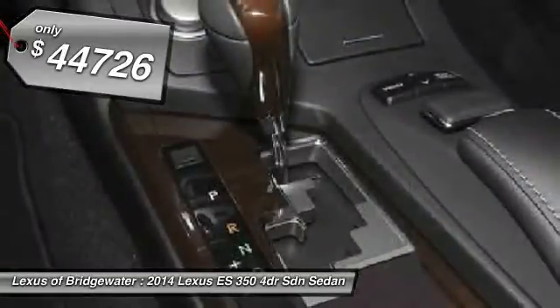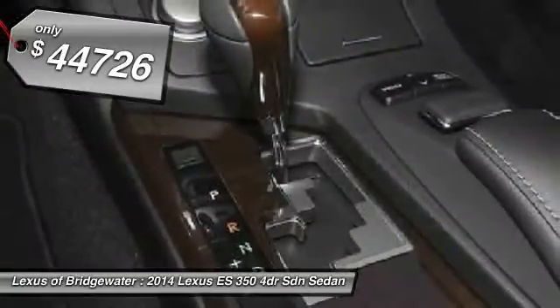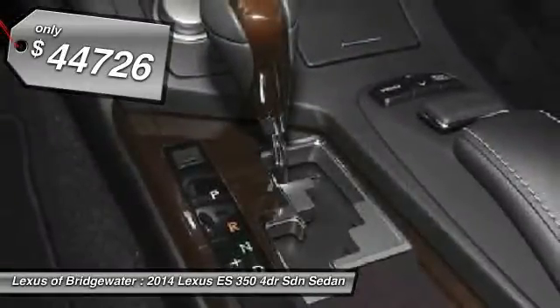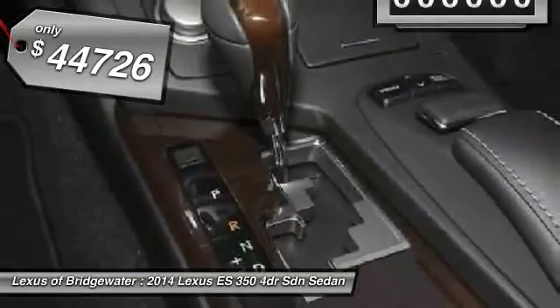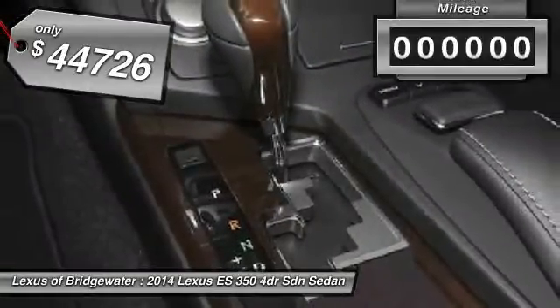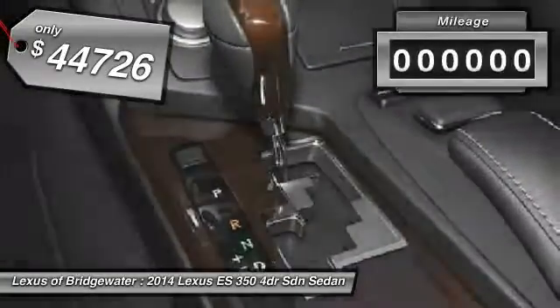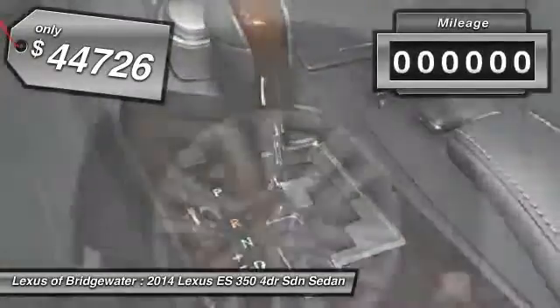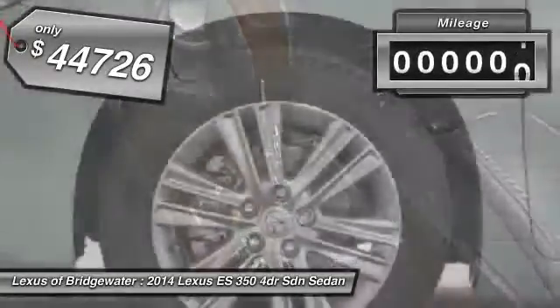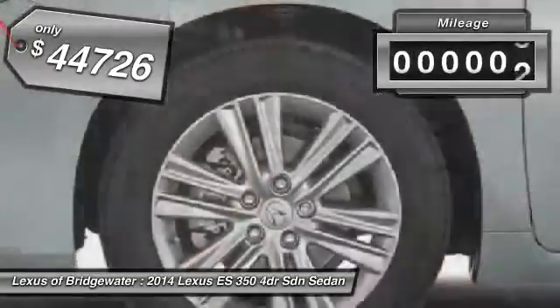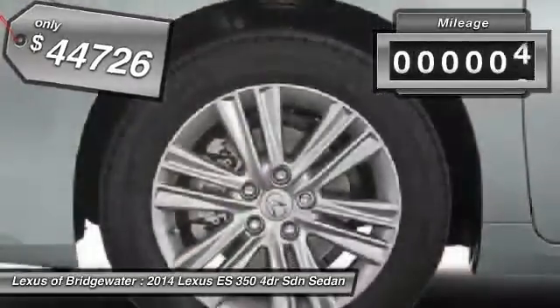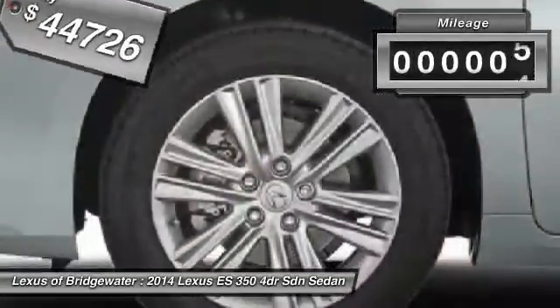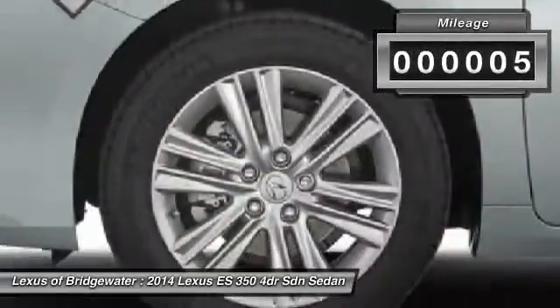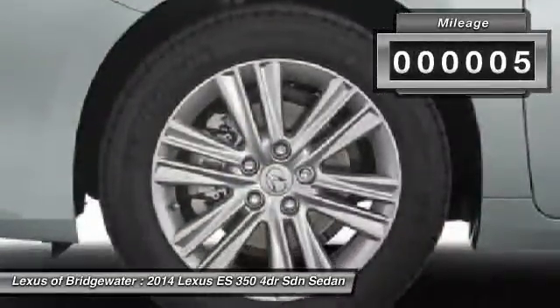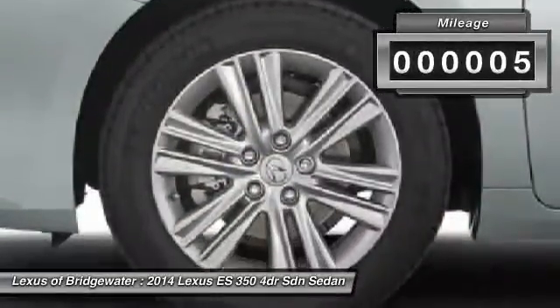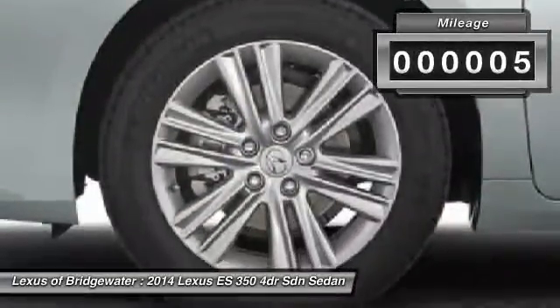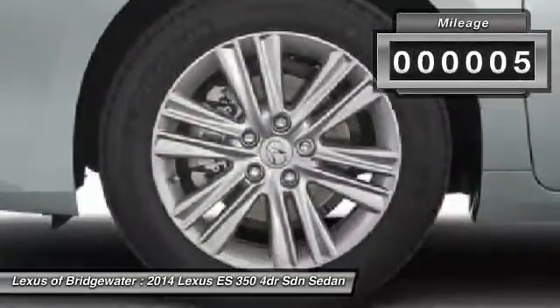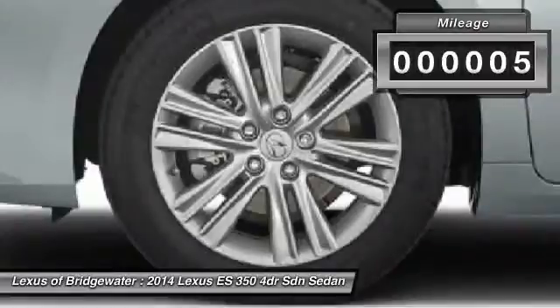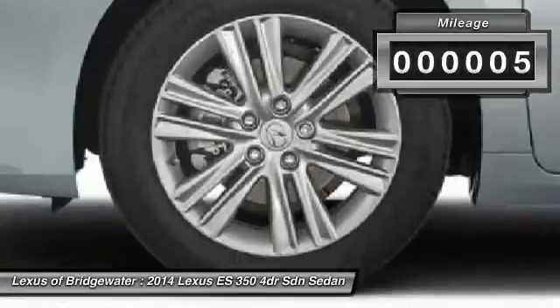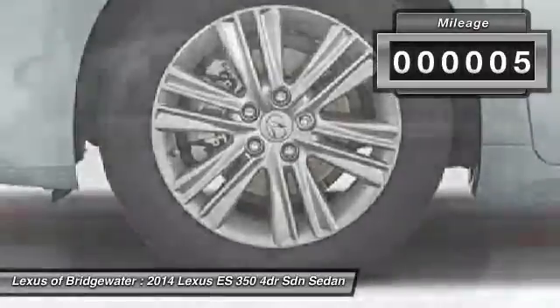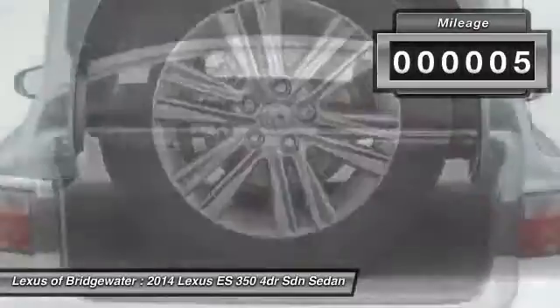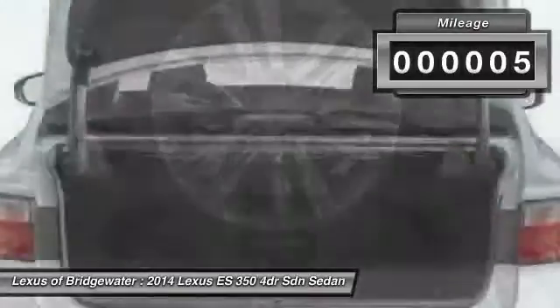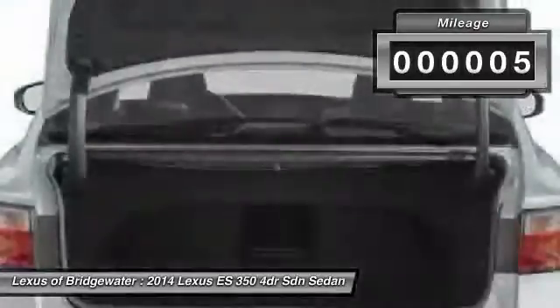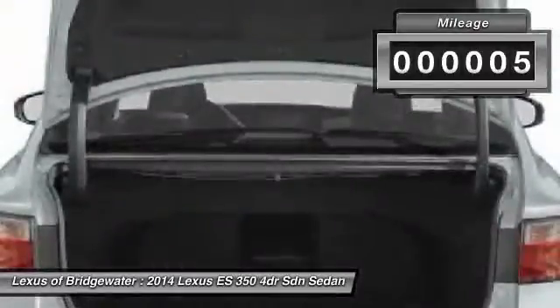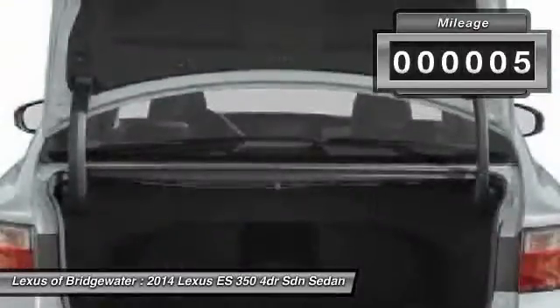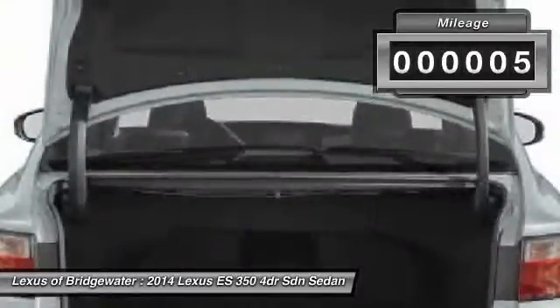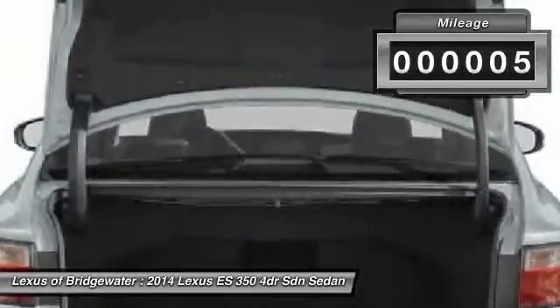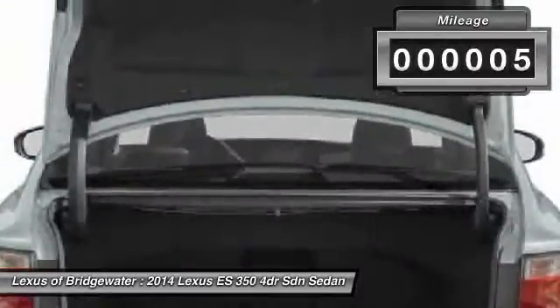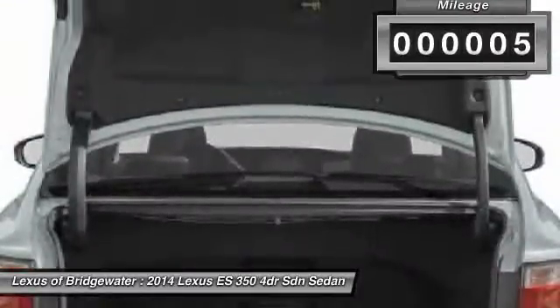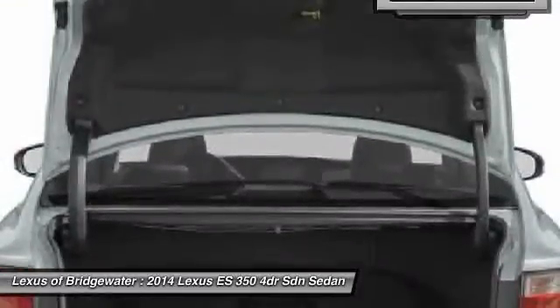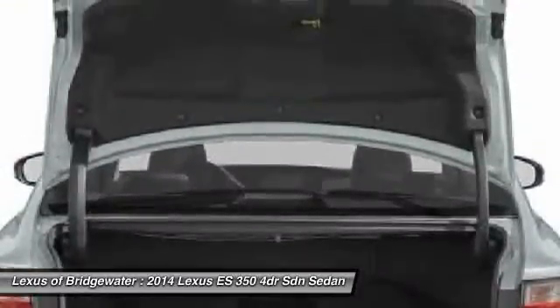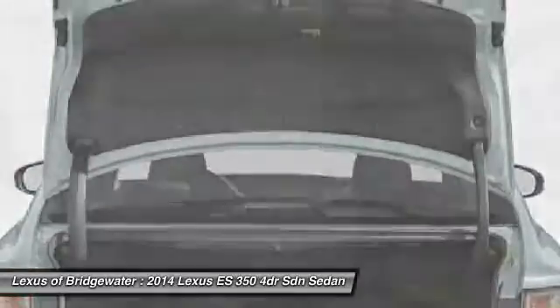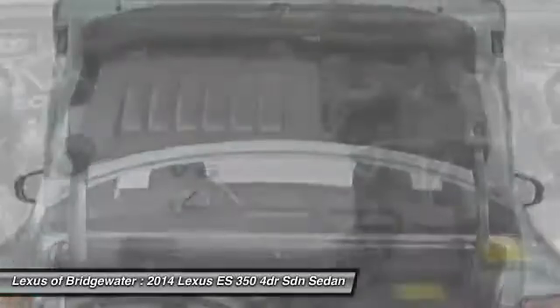This vehicle has less than 100 miles. Is love at first sight really possible? Let us know when you stop in.